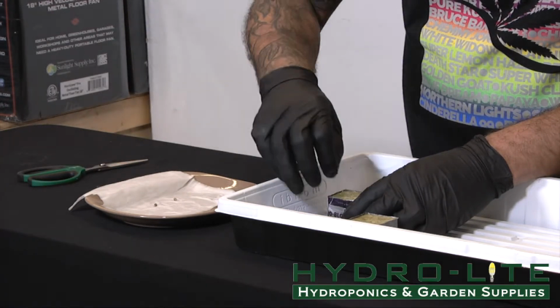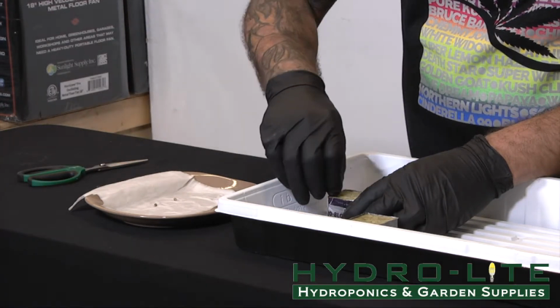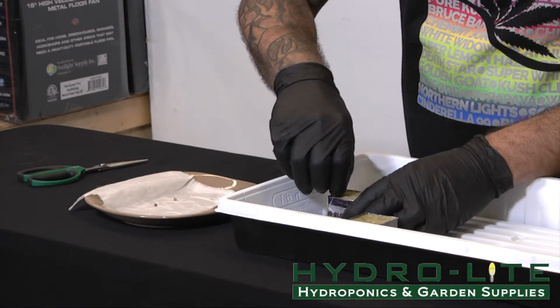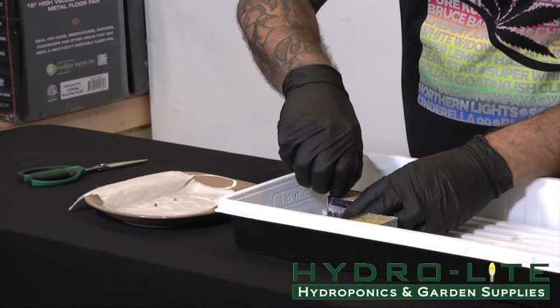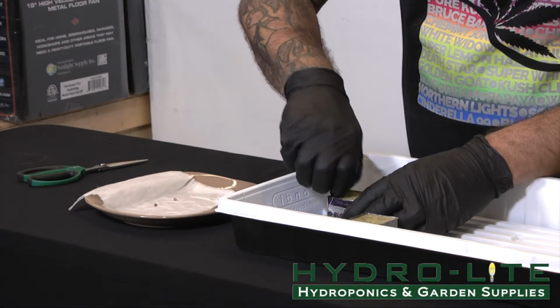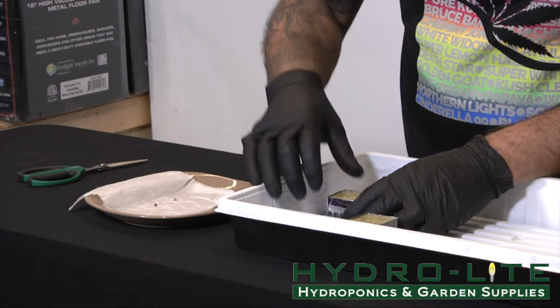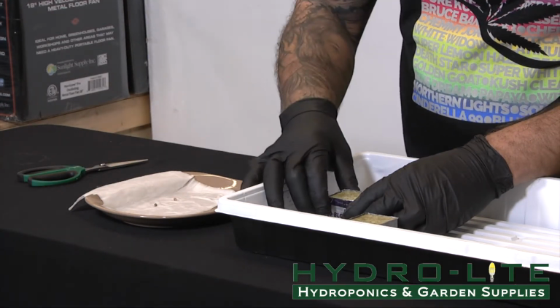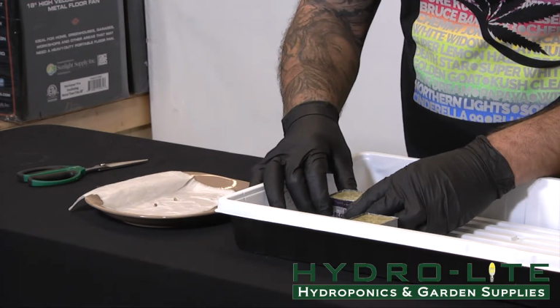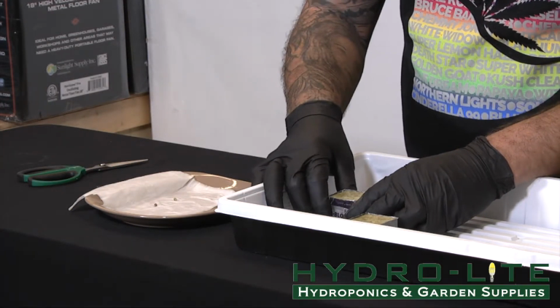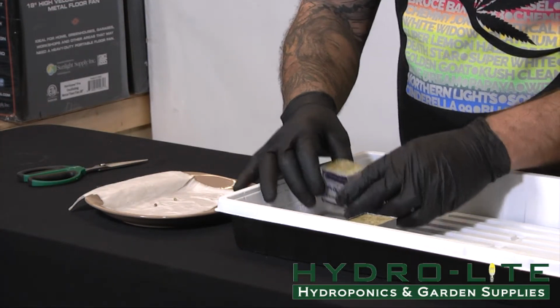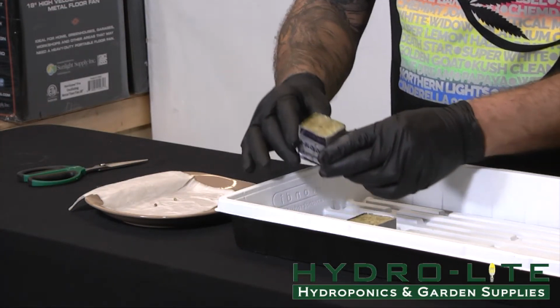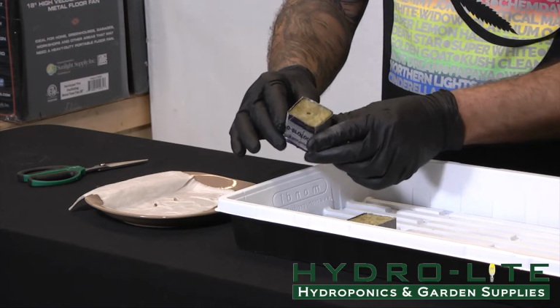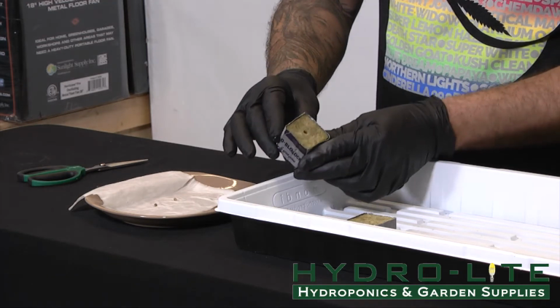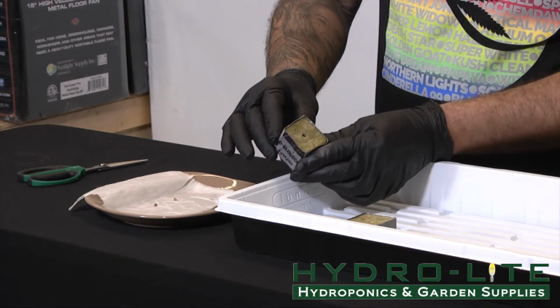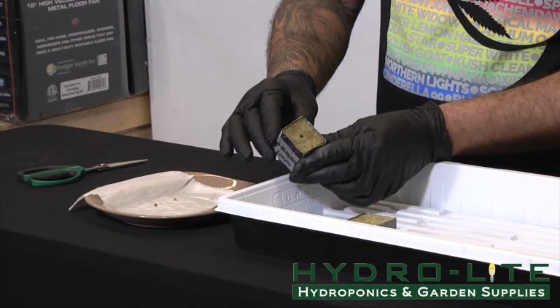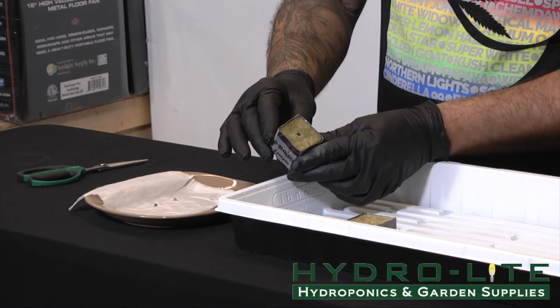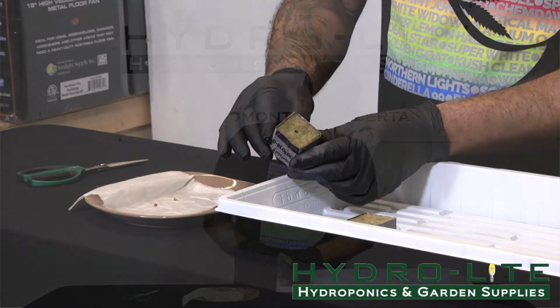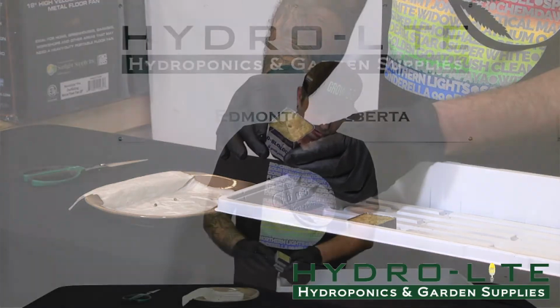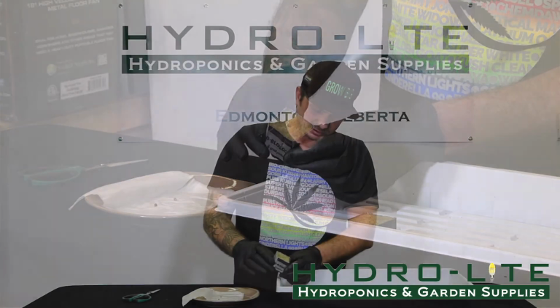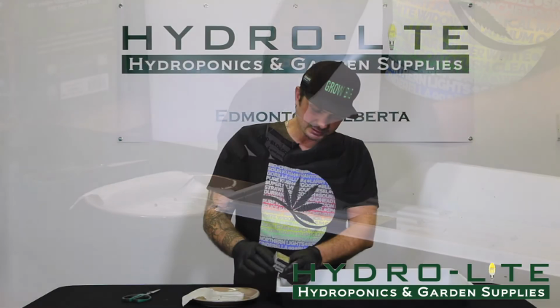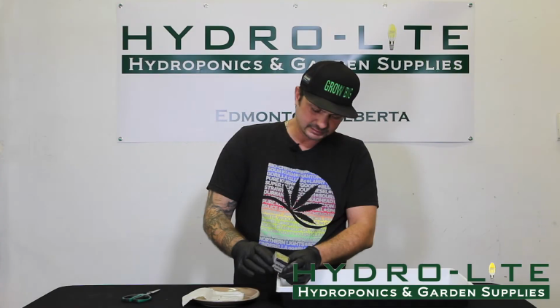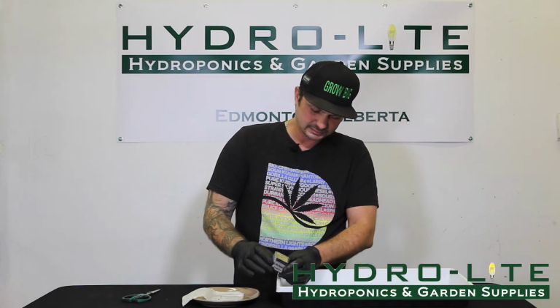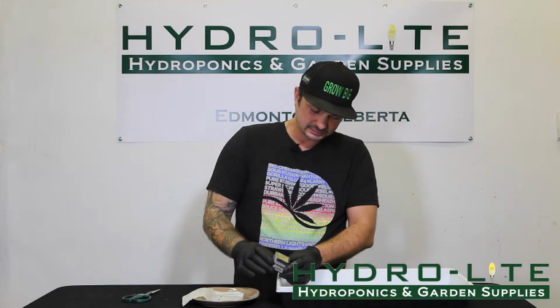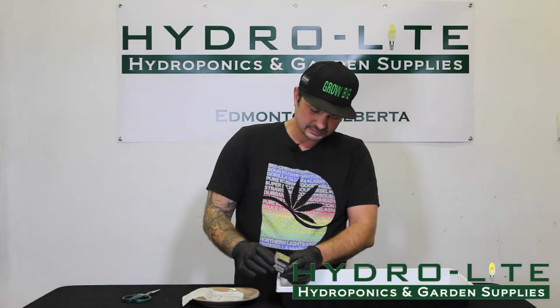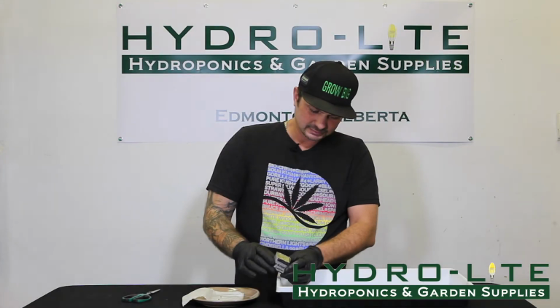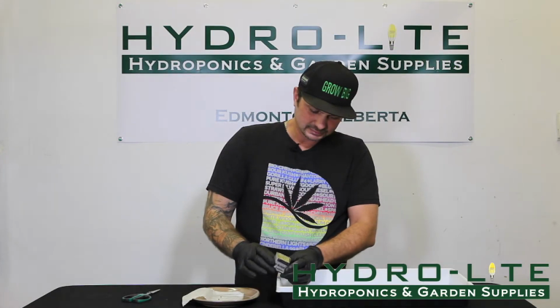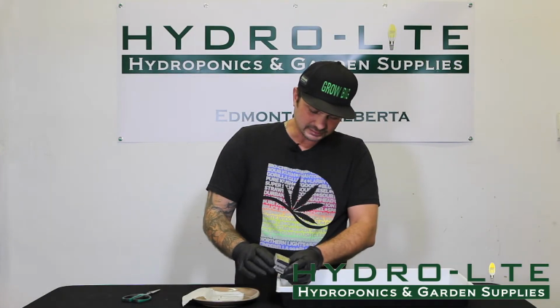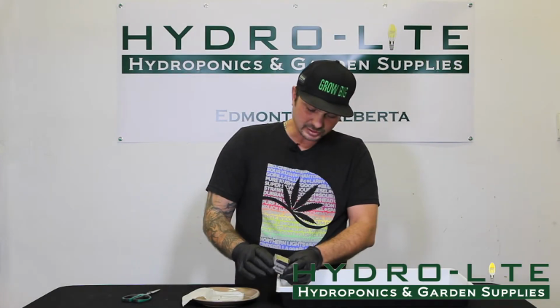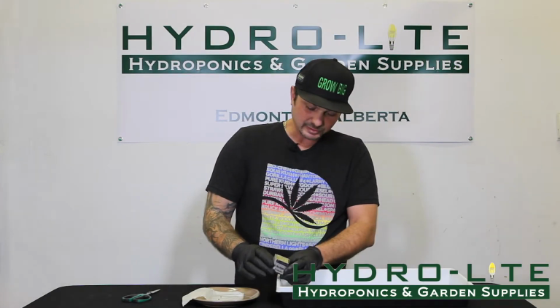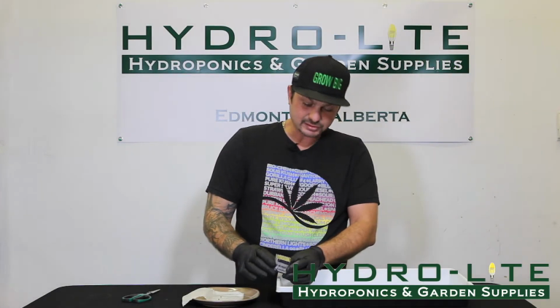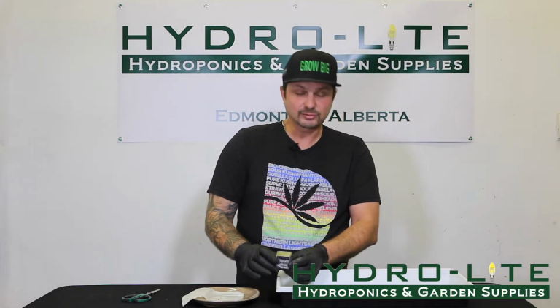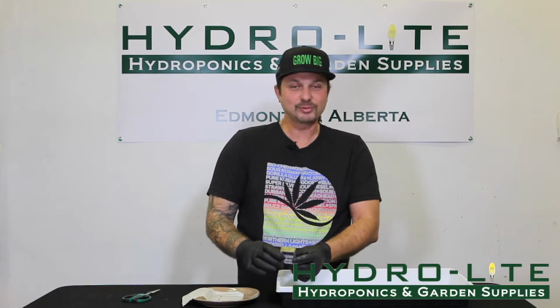Close up the Rockwool. So we're encapsulating that seed, keeping it moist. And that's what it's going to look like. And that's how you plant the seed in Rockwool.